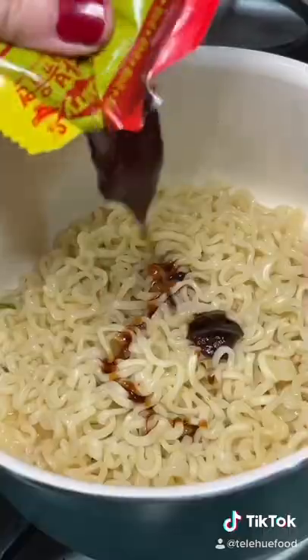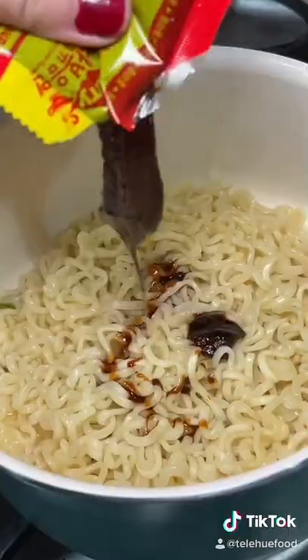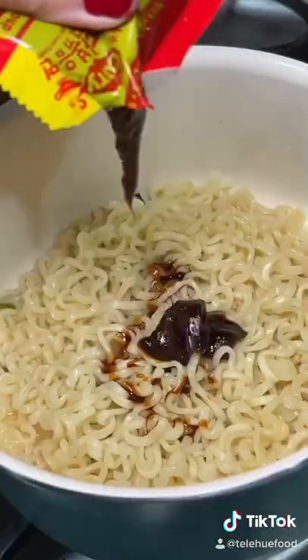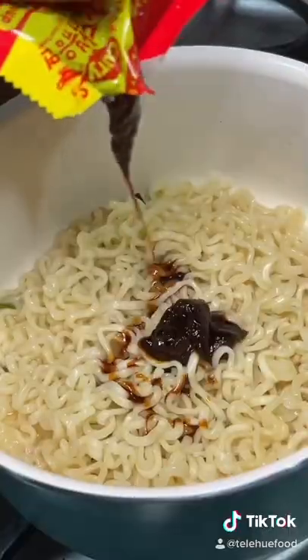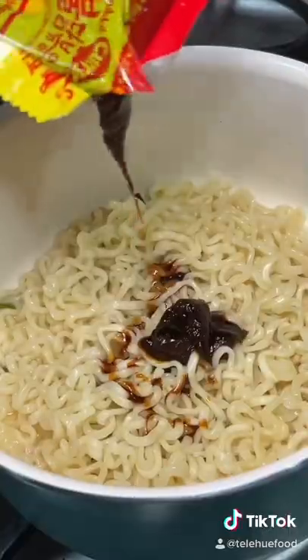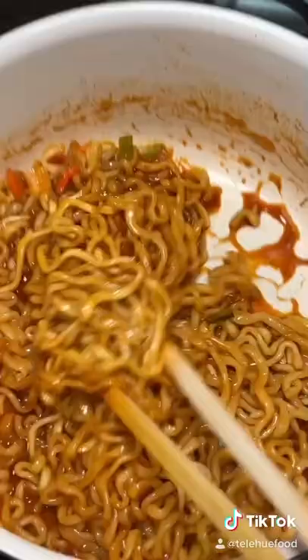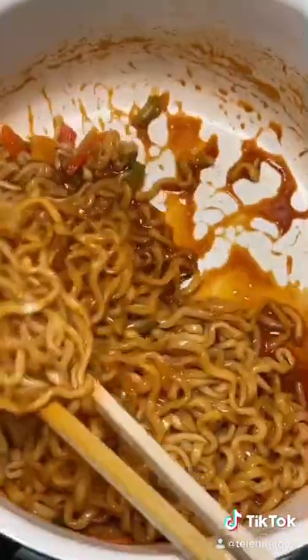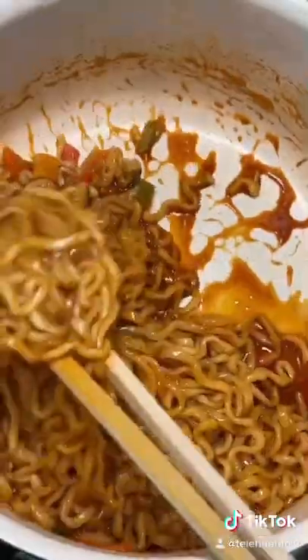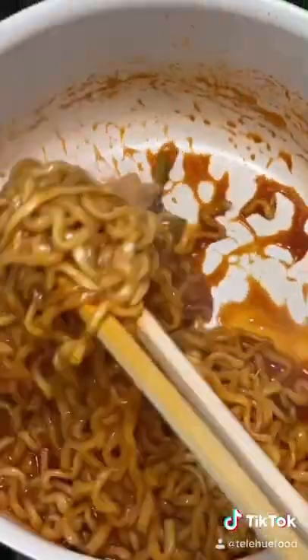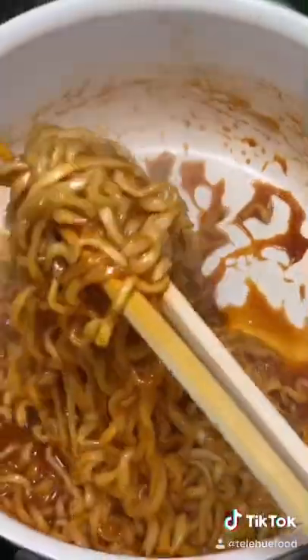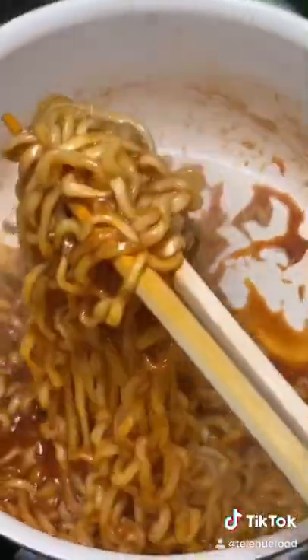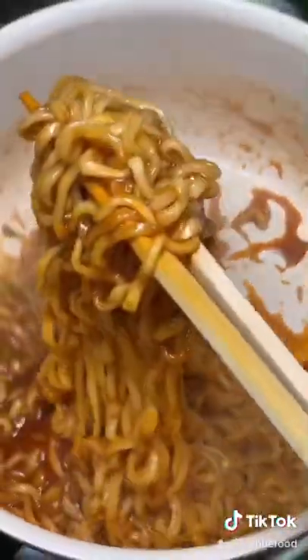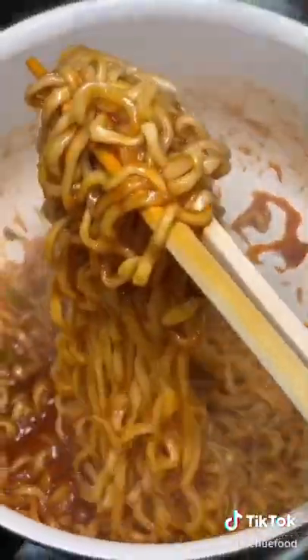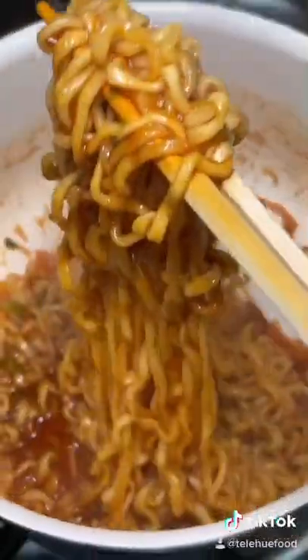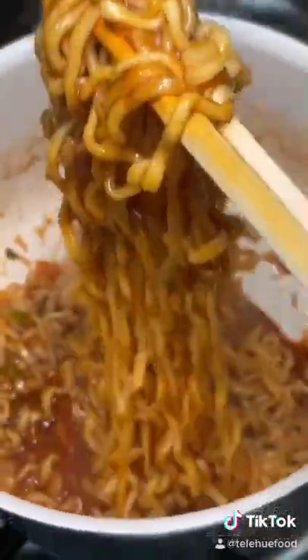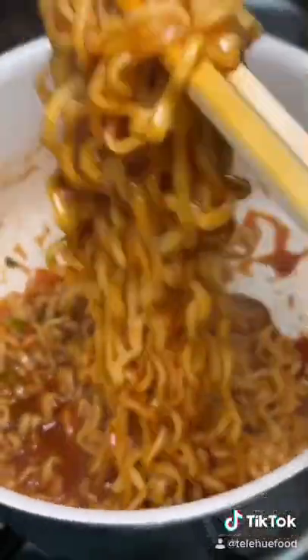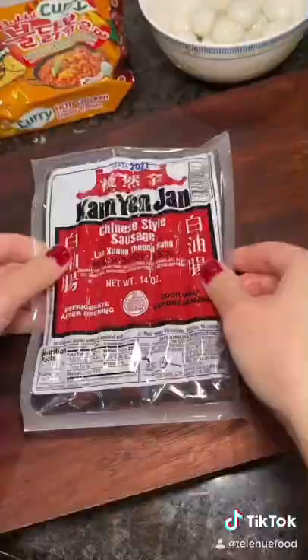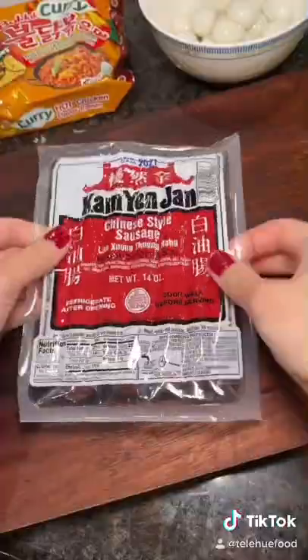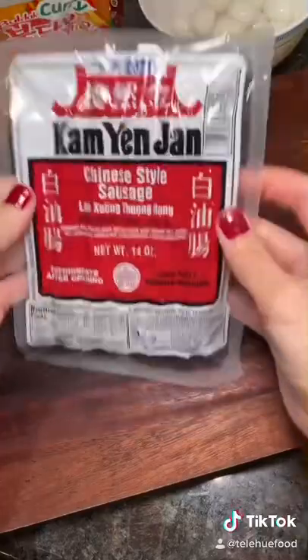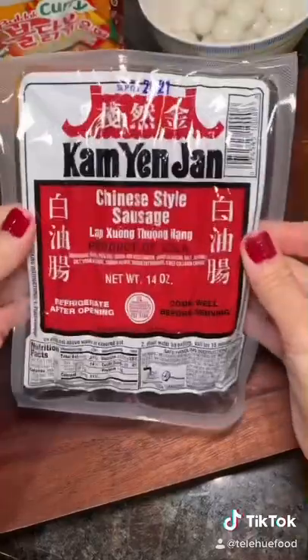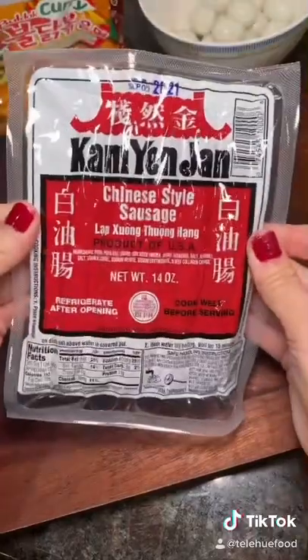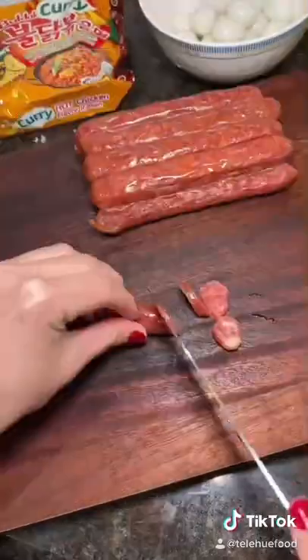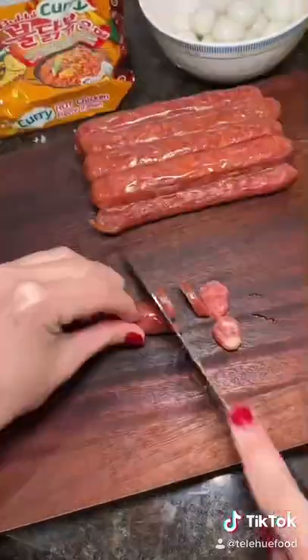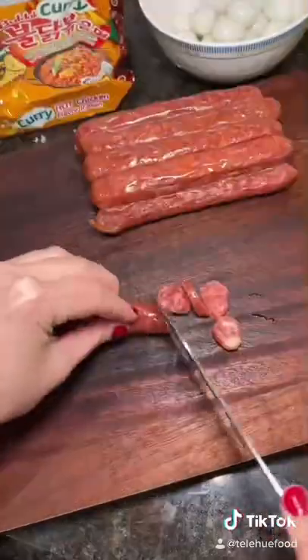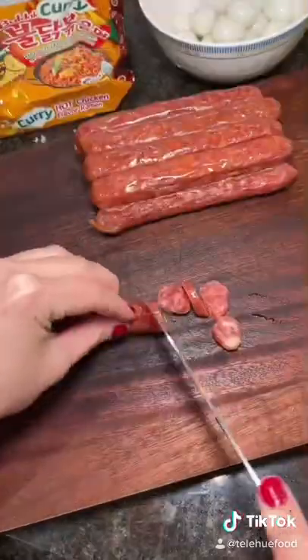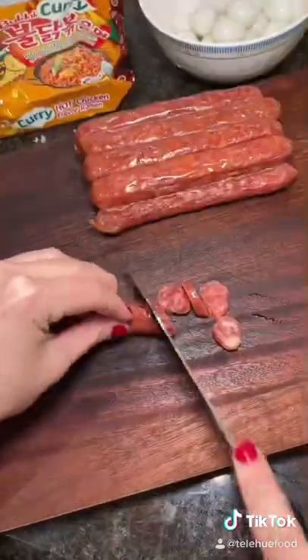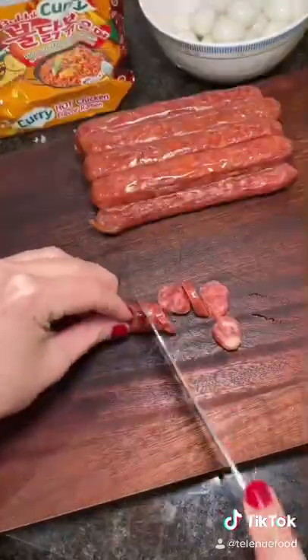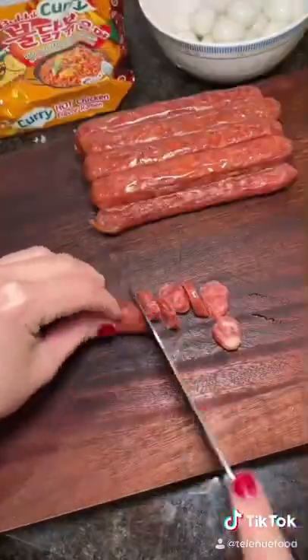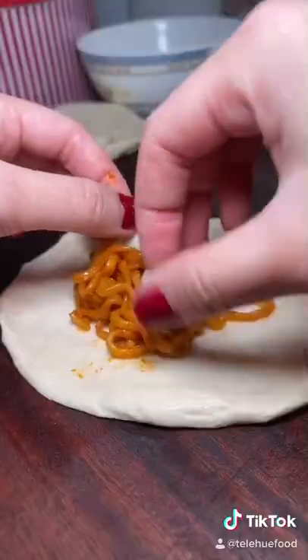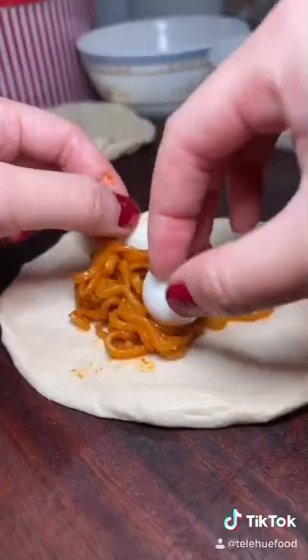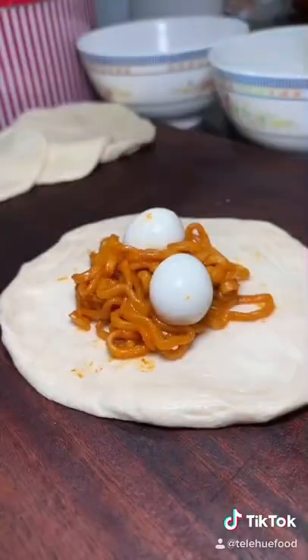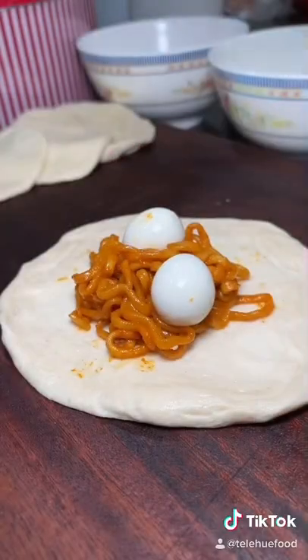For the filling, I made curry ramen from the package, Lapsung, which is a Chinese sausage, and cooked quail eggs.